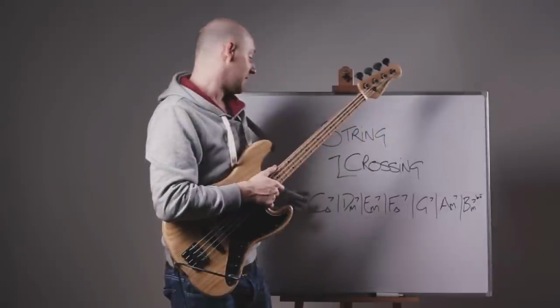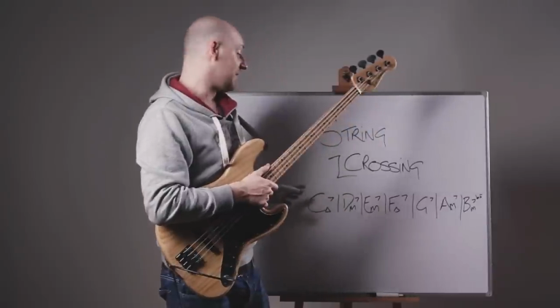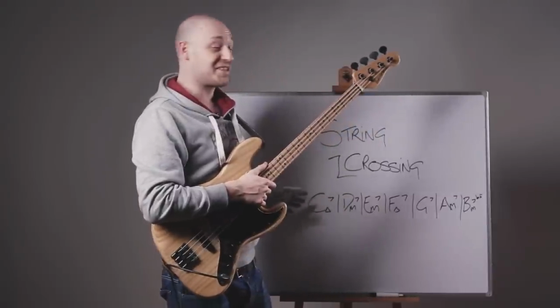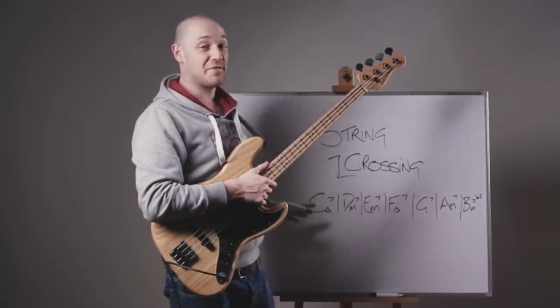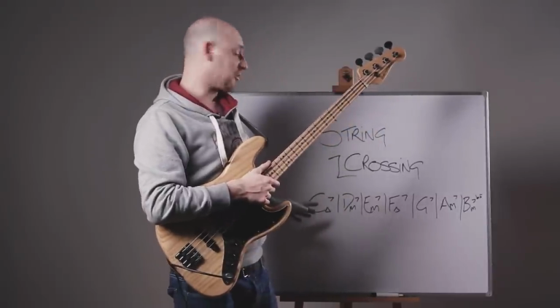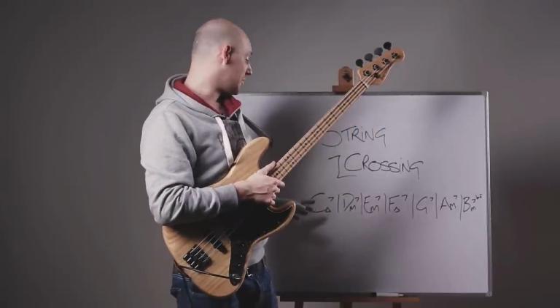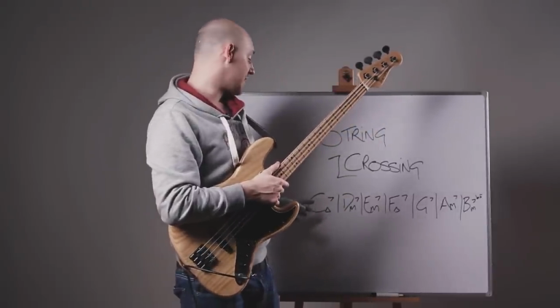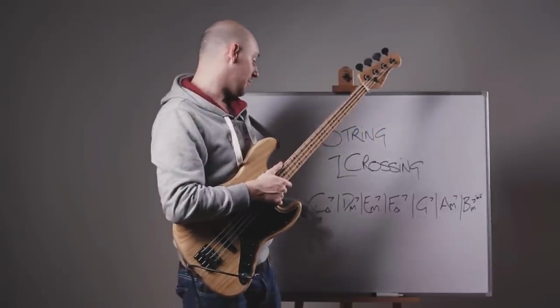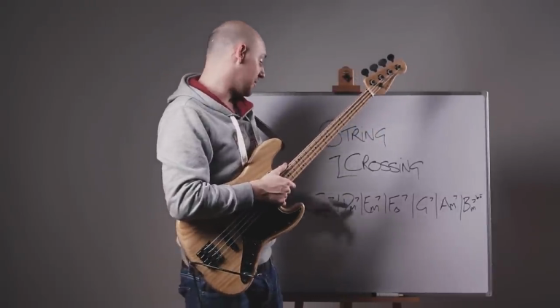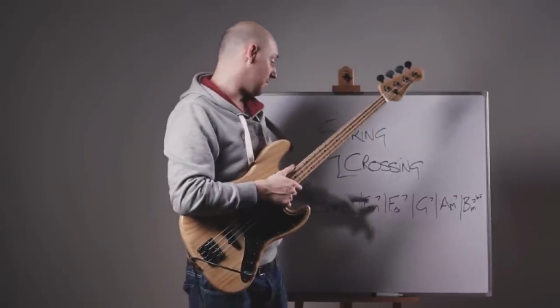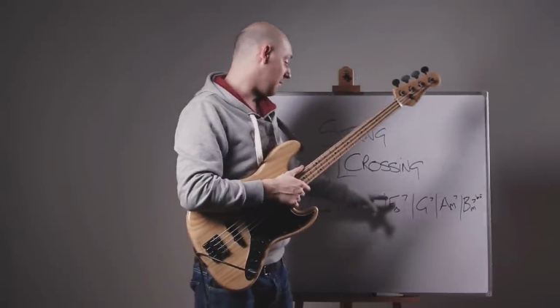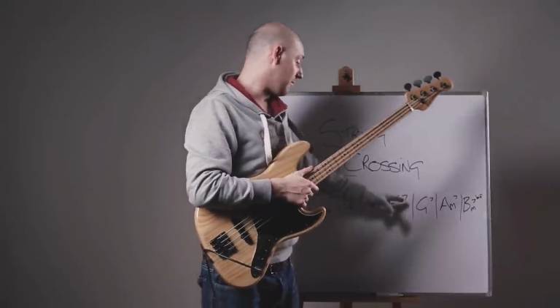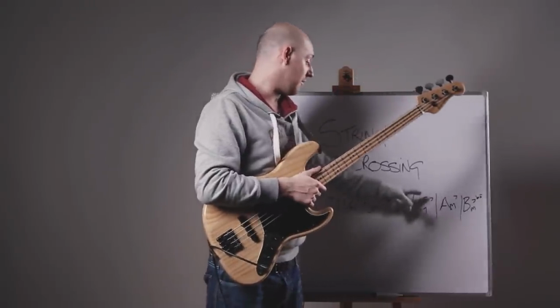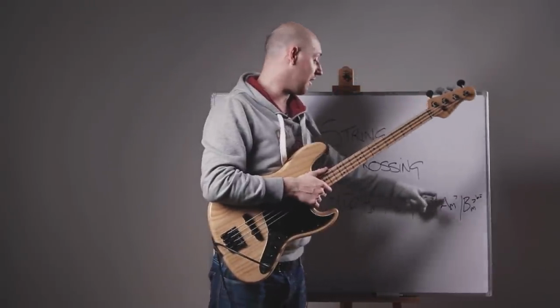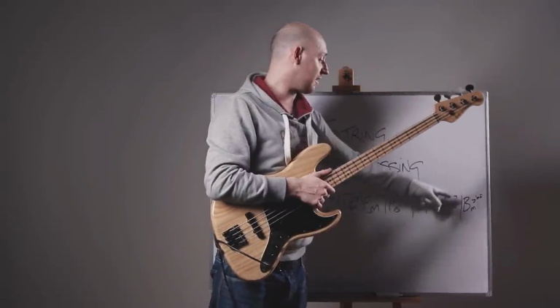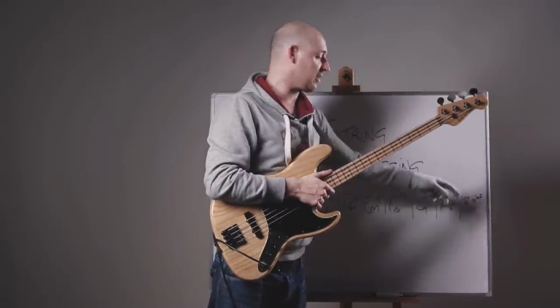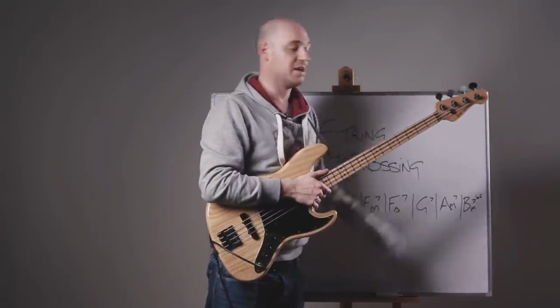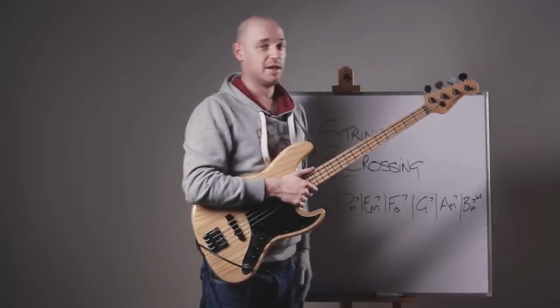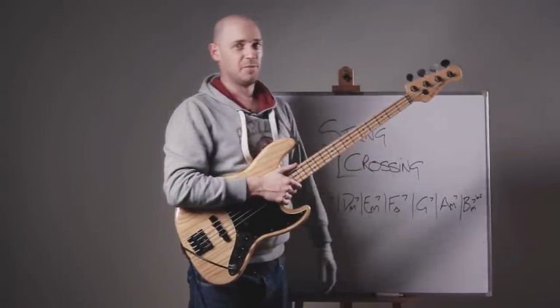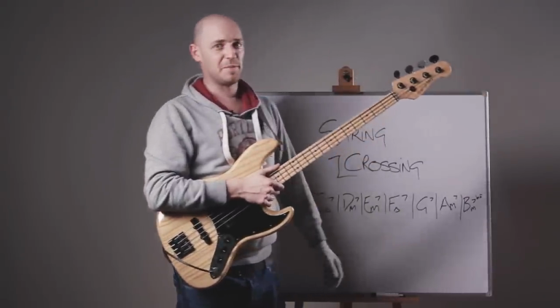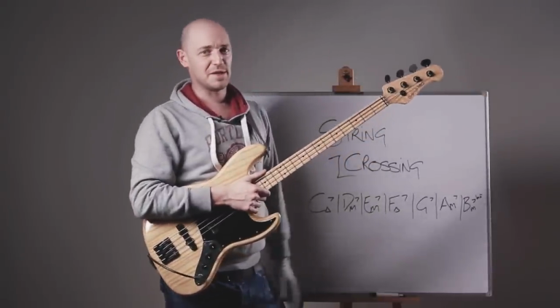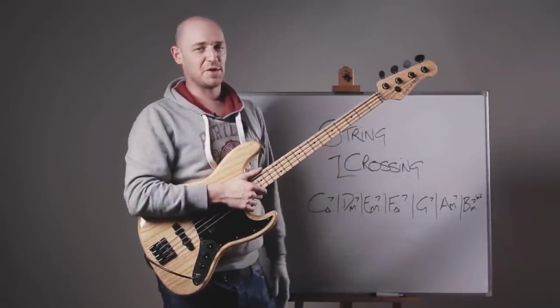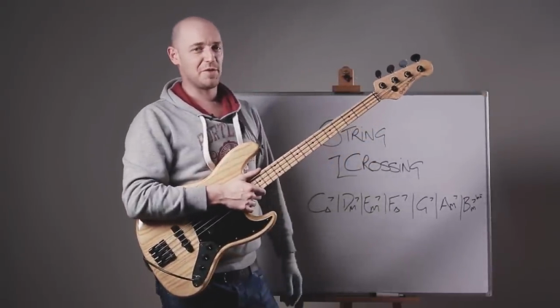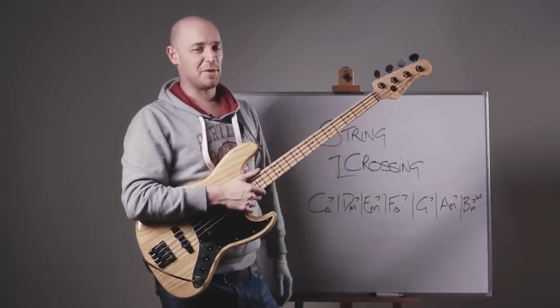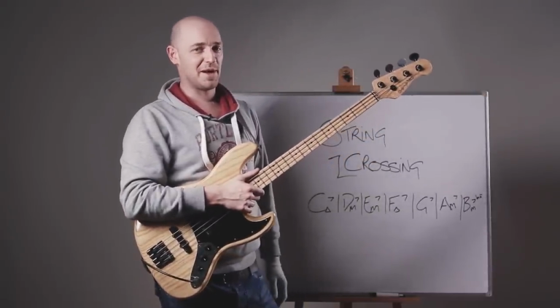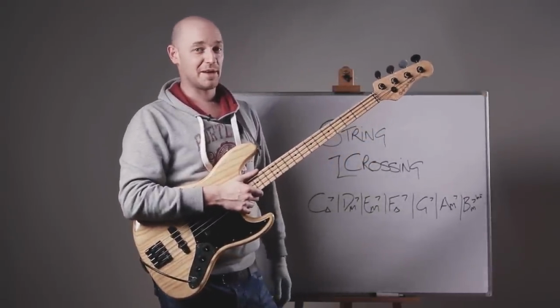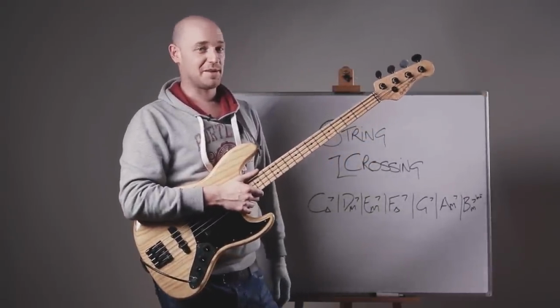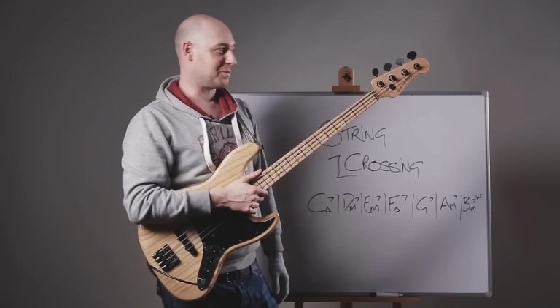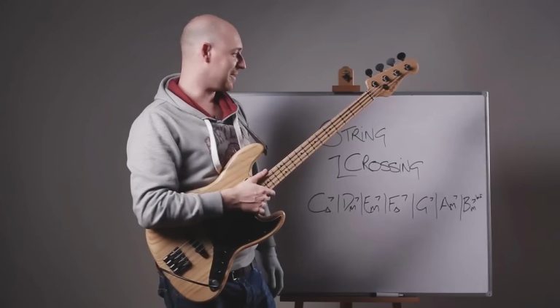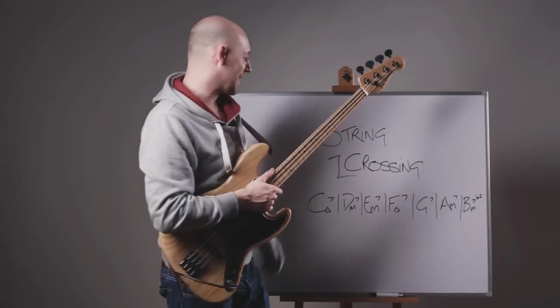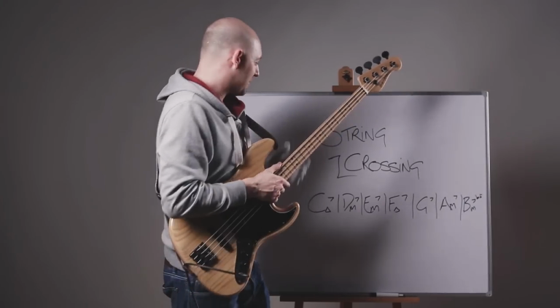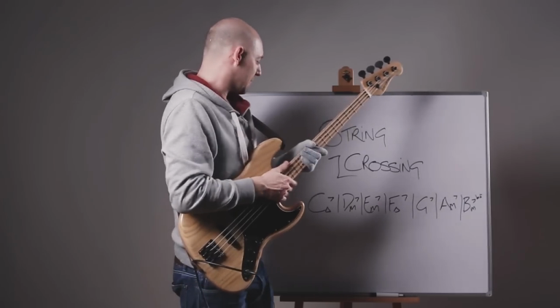So there are seven chords there: 1, 2, 3, 4, 5, 6, 7. Just making sure they were all there in case one was missing.